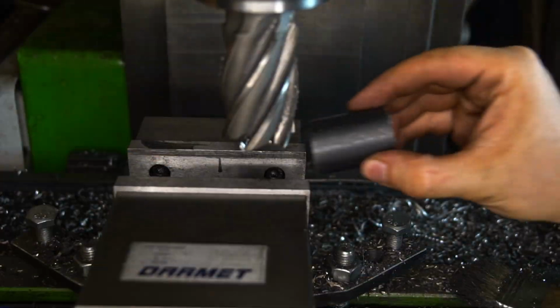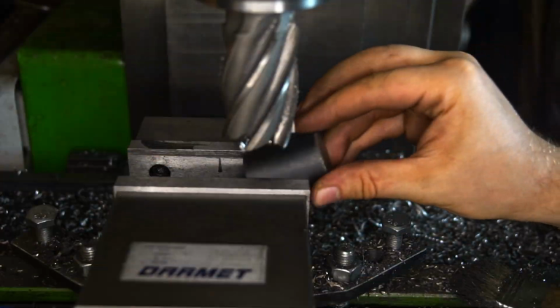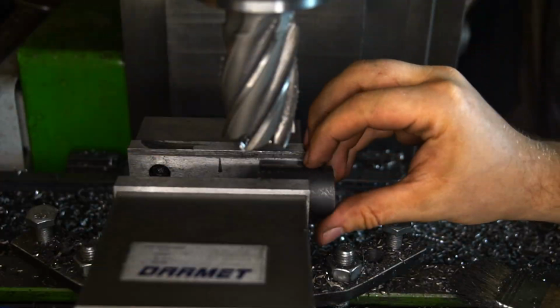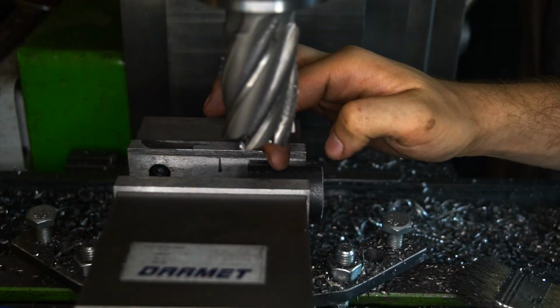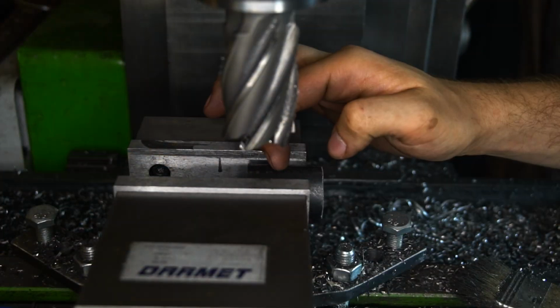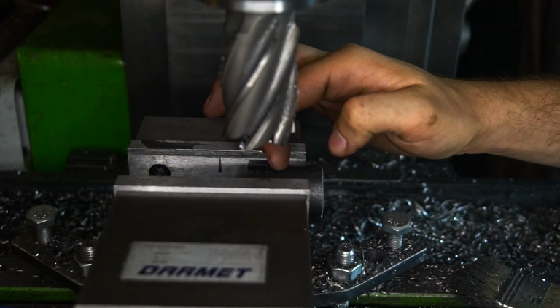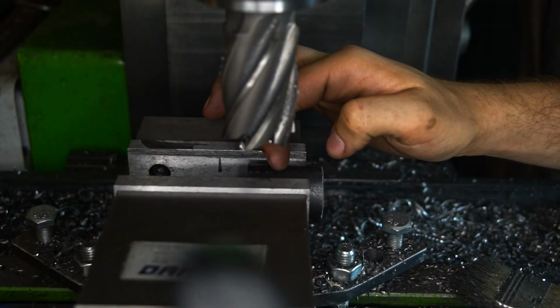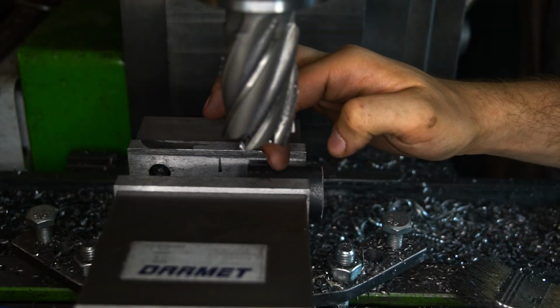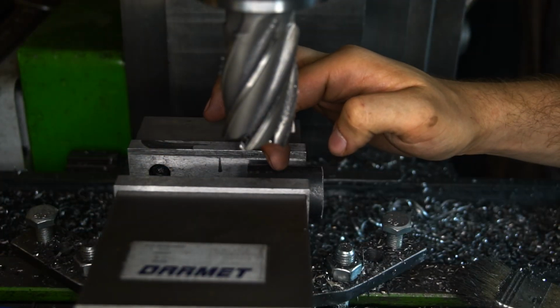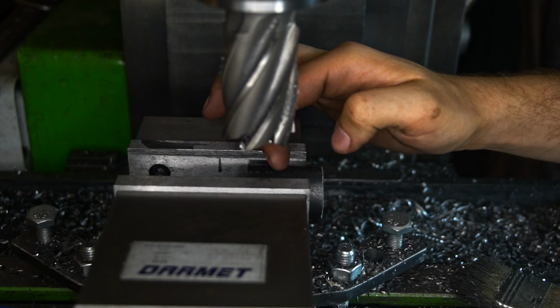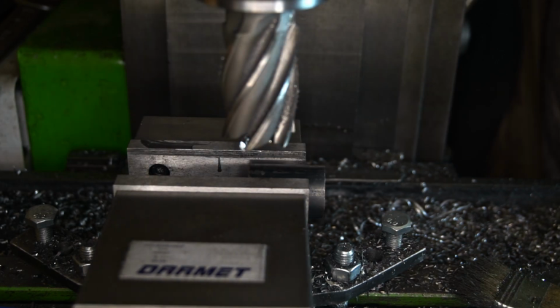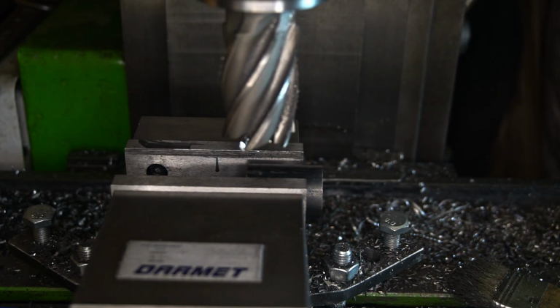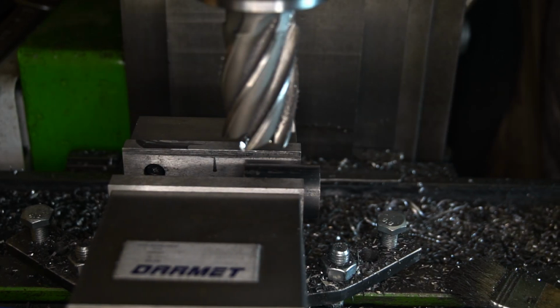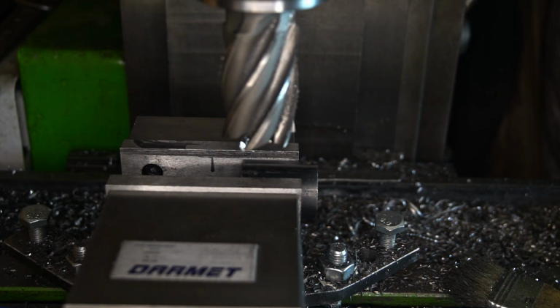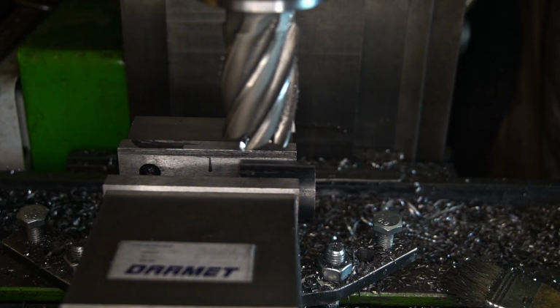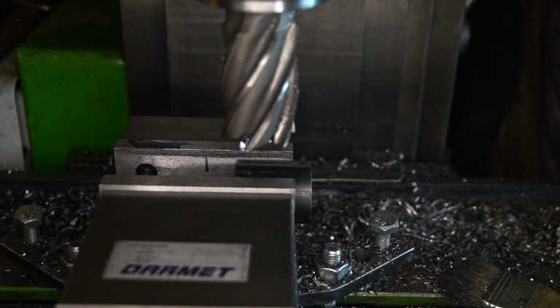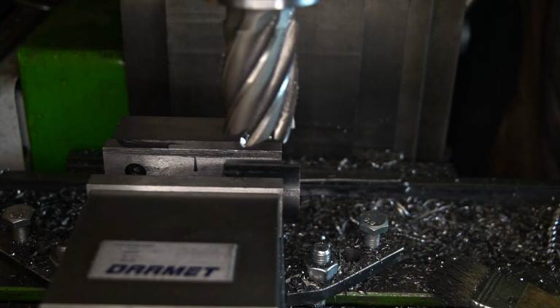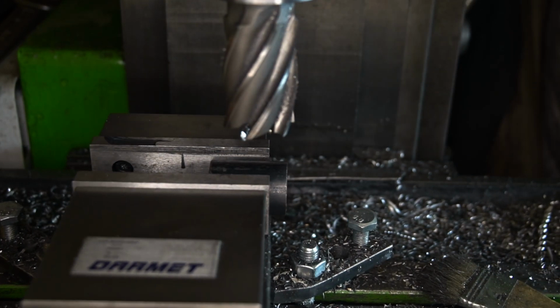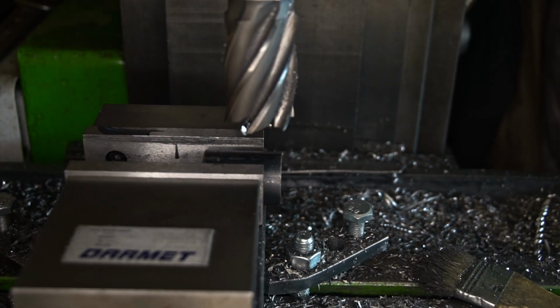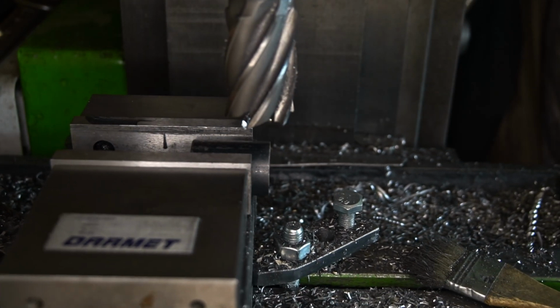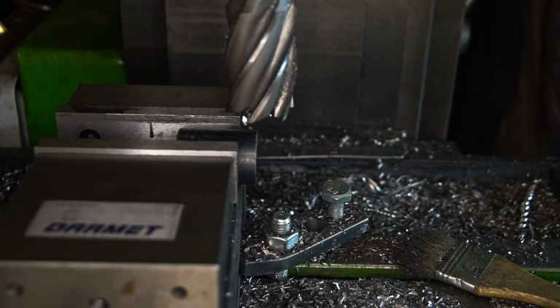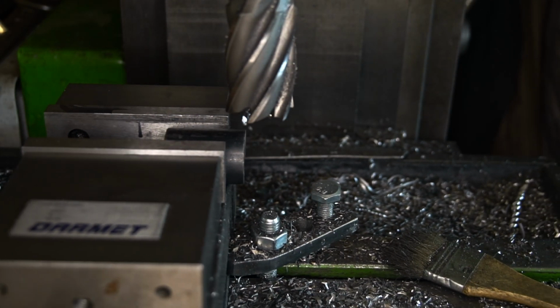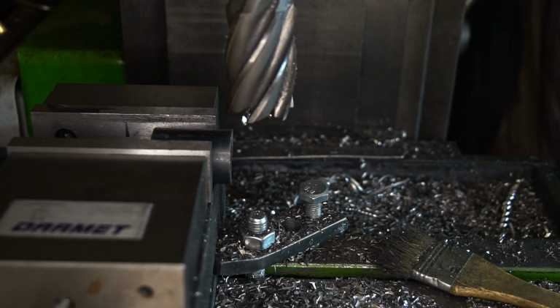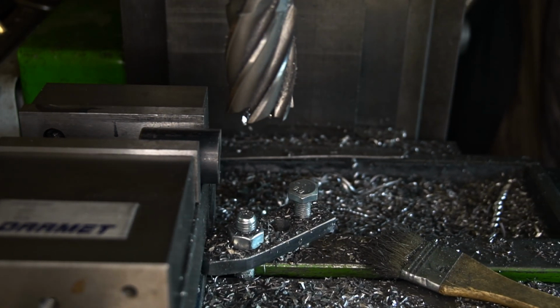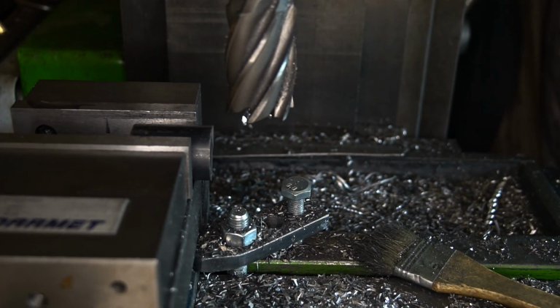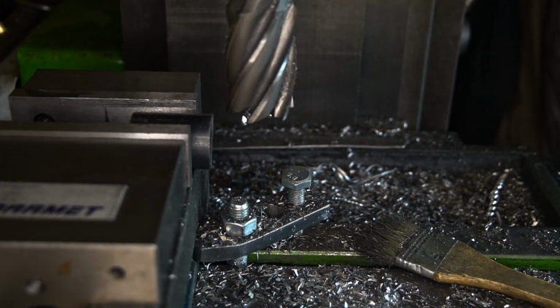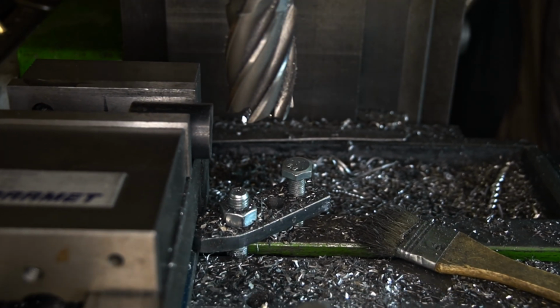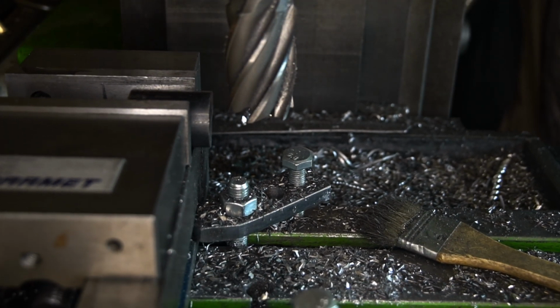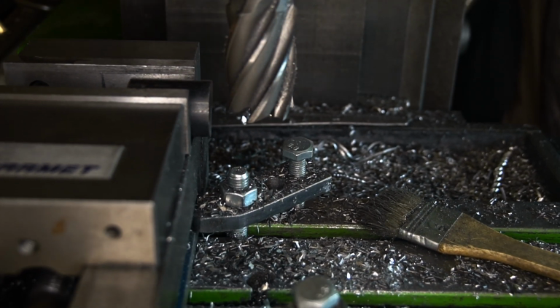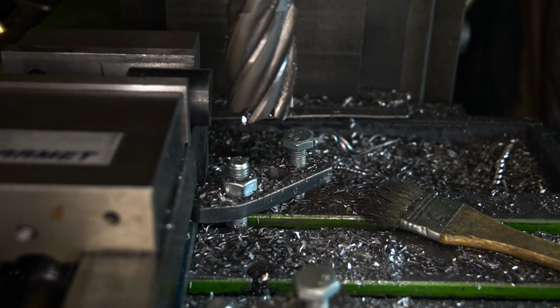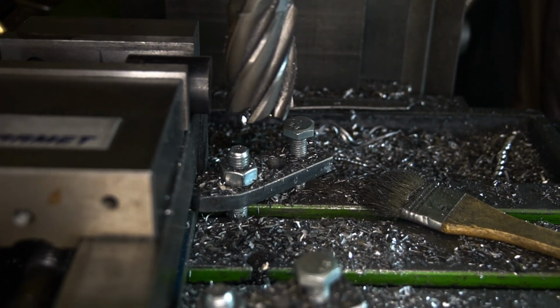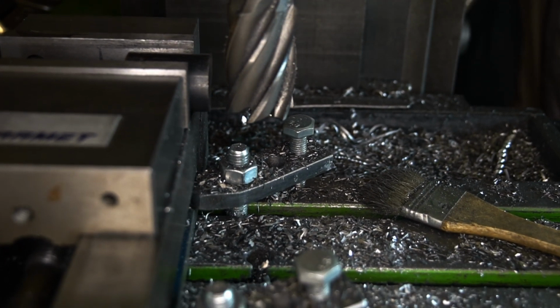I also decided to add some inertia to the shaft so the vibrations are bigger.